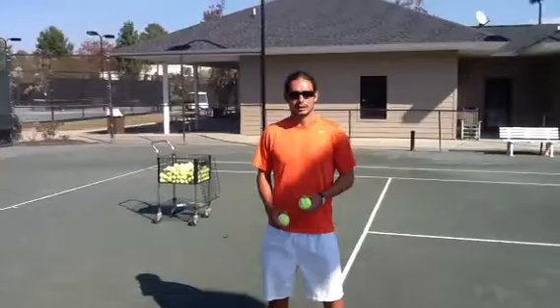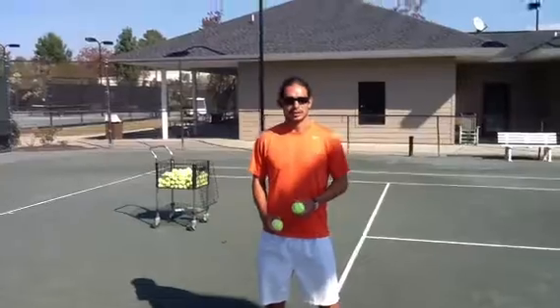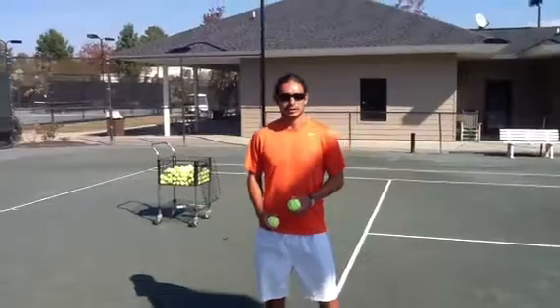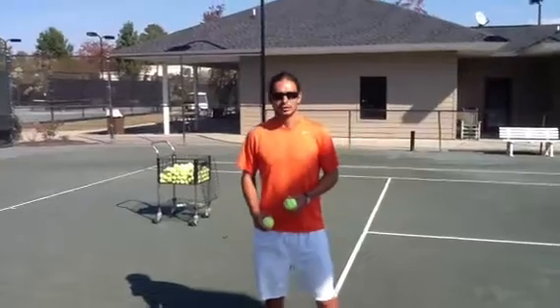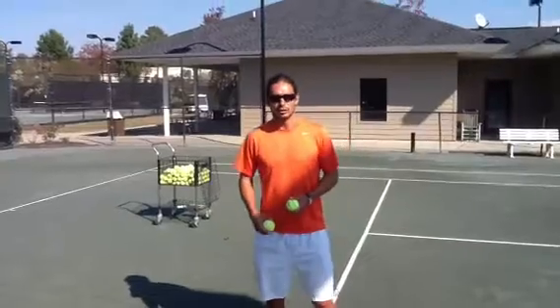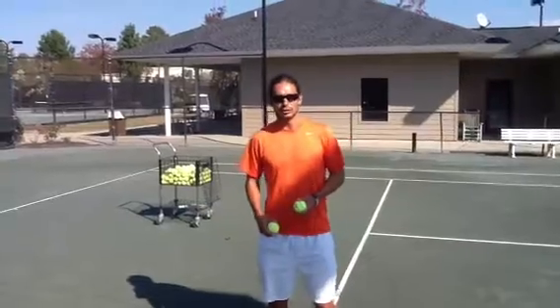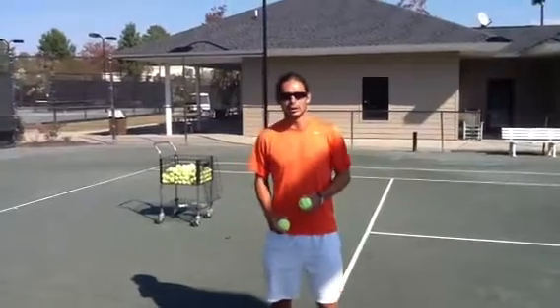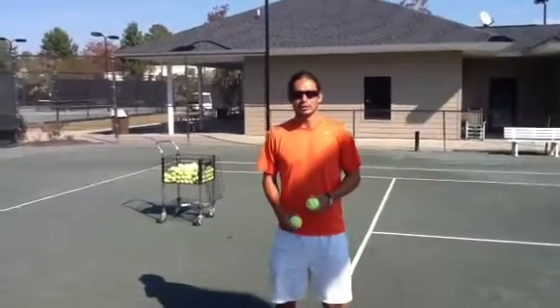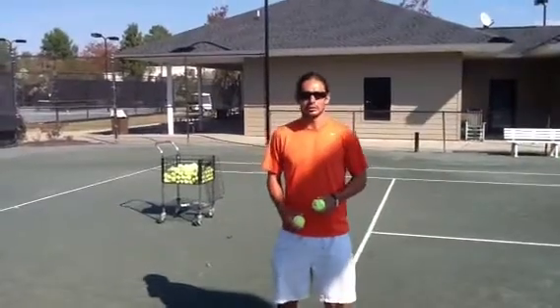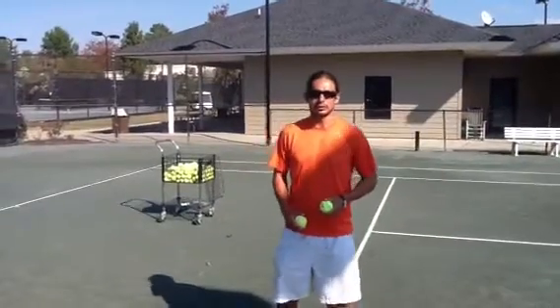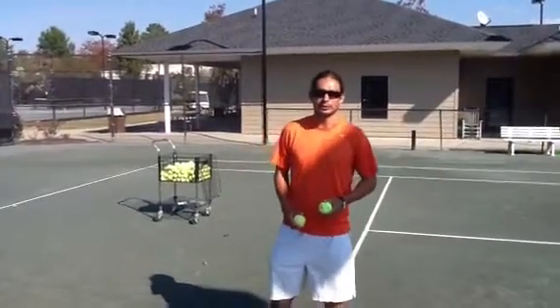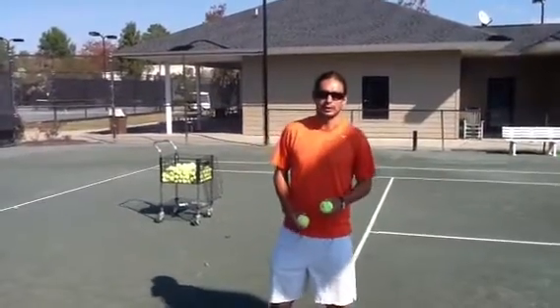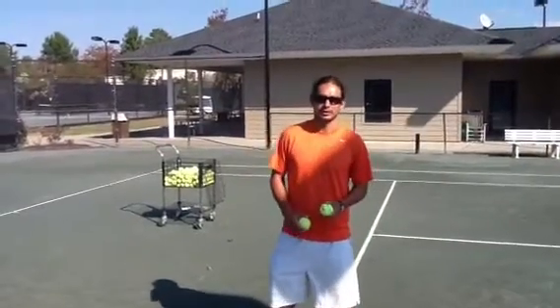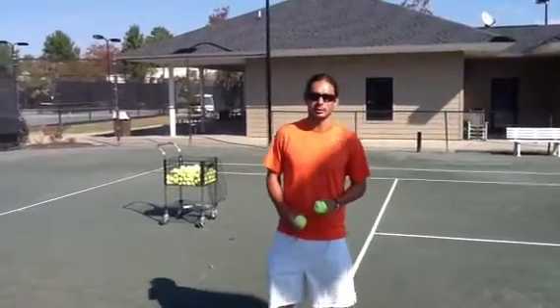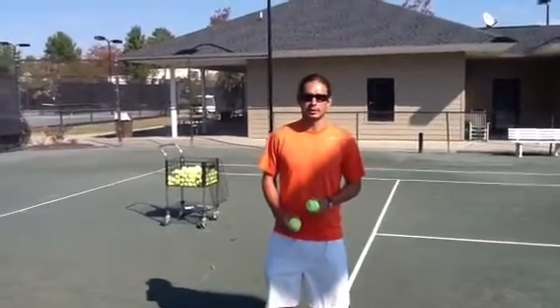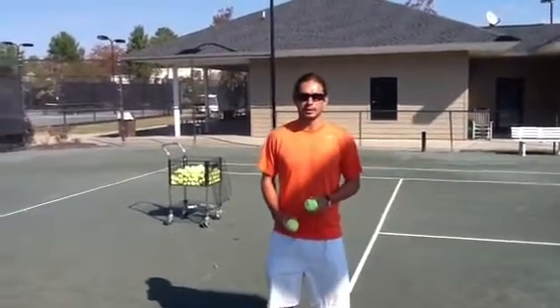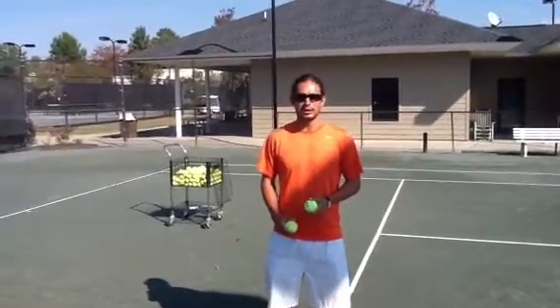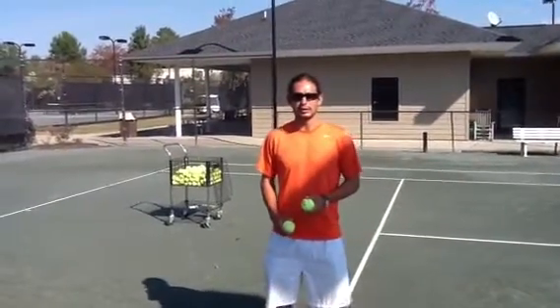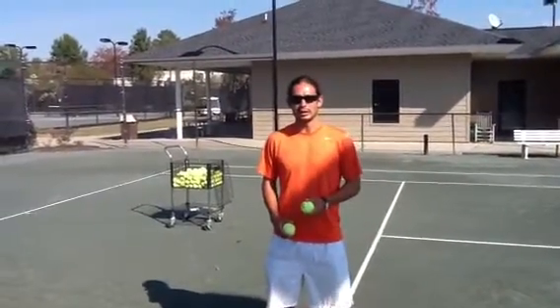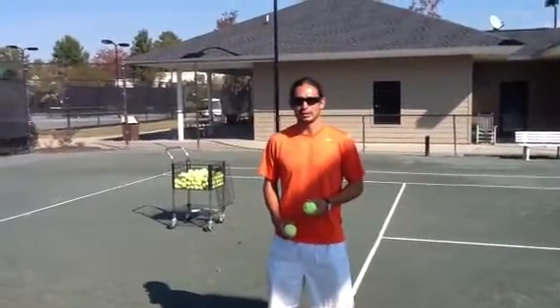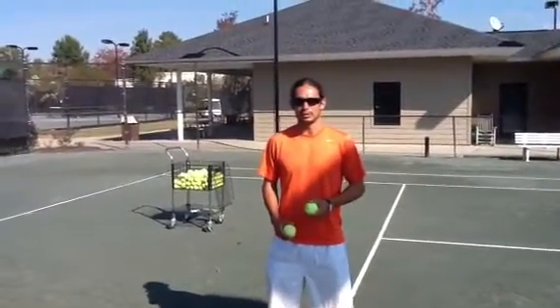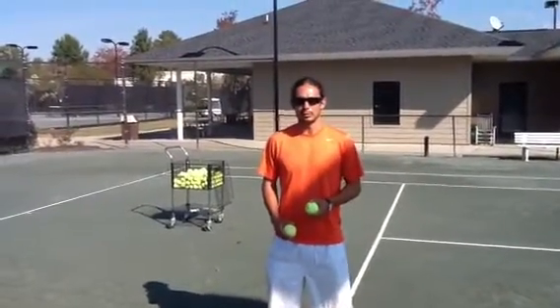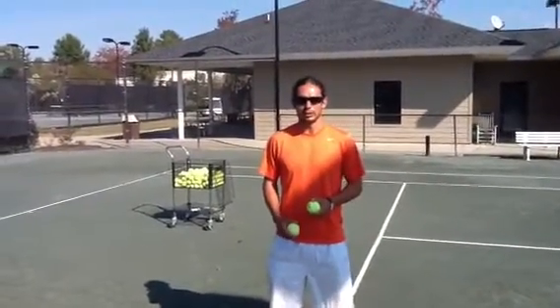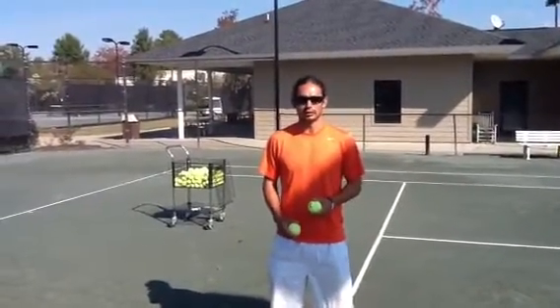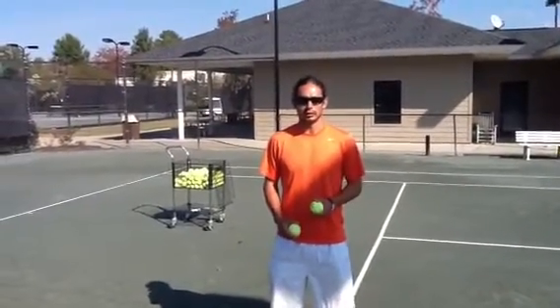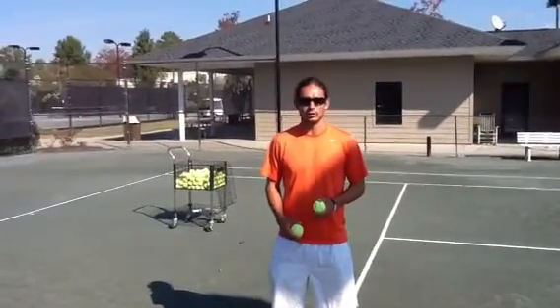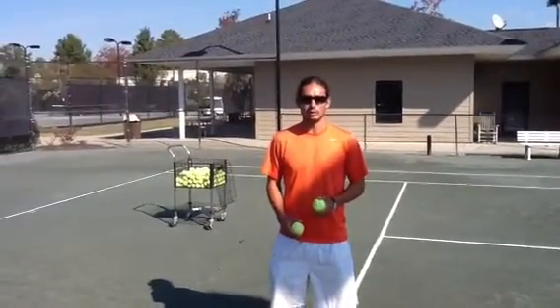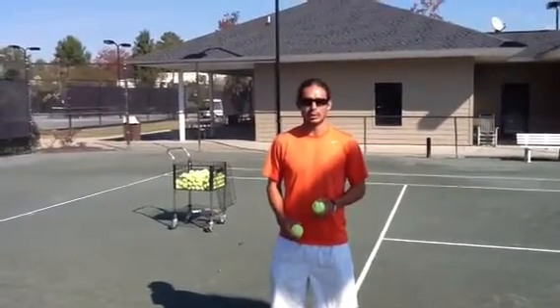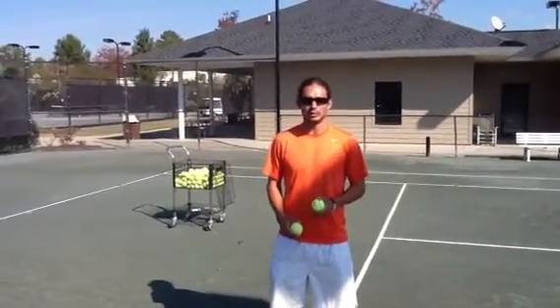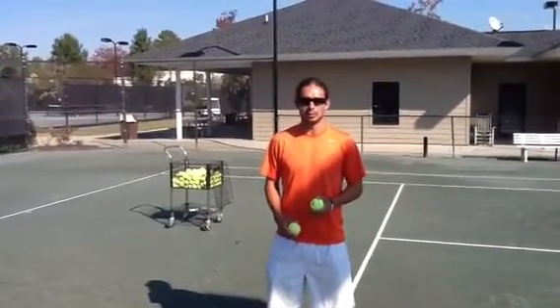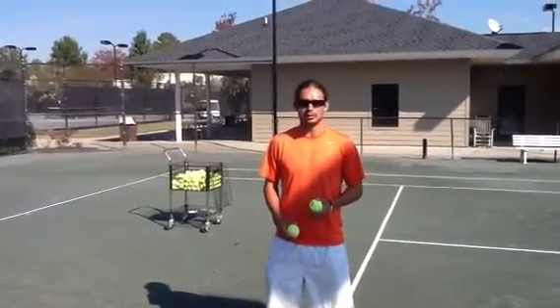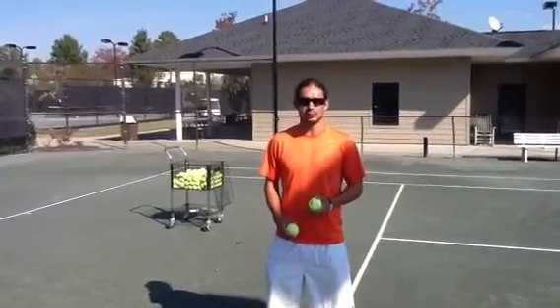Hey, this is Carlos Lozano, director of tennis at Topspin, and today on the tip of the week we're going to talk about the split step.